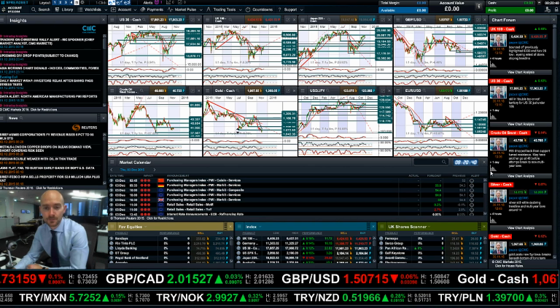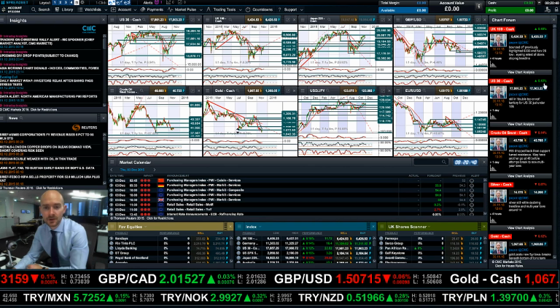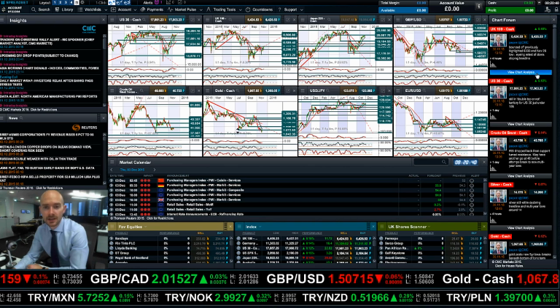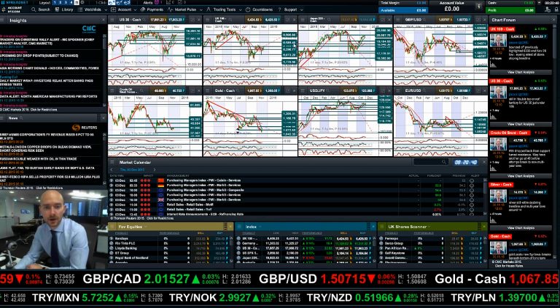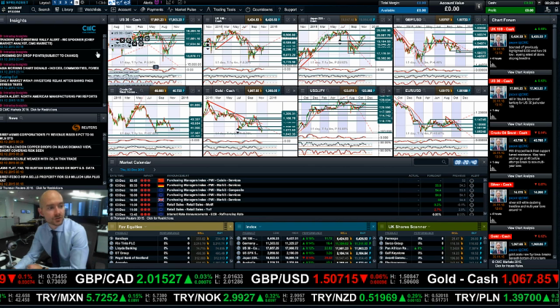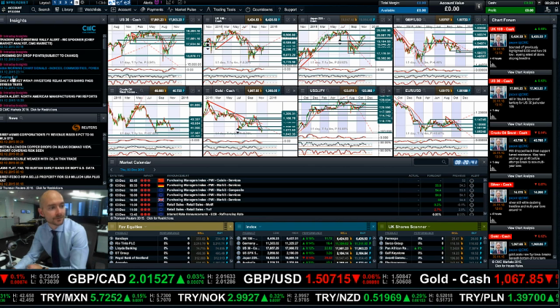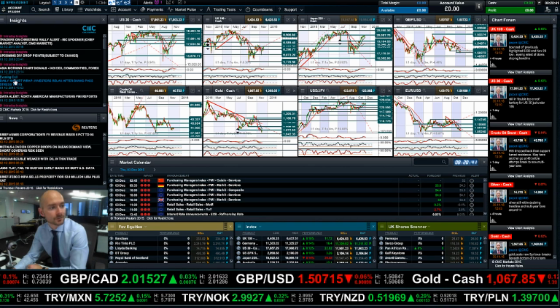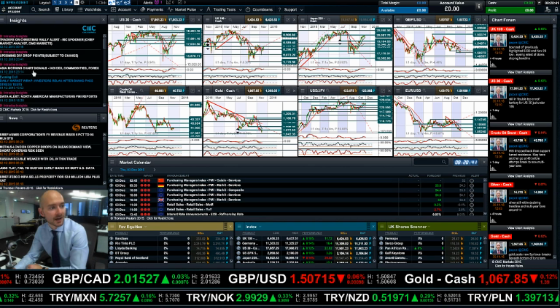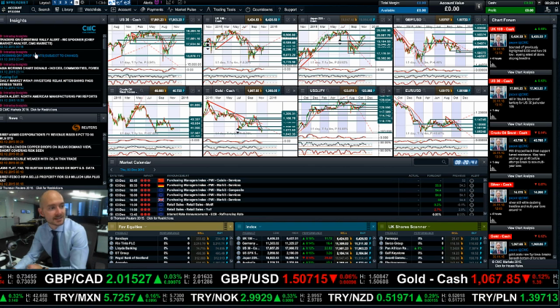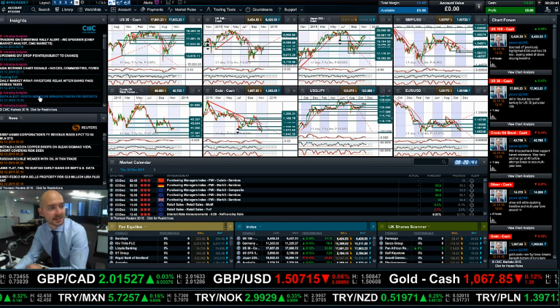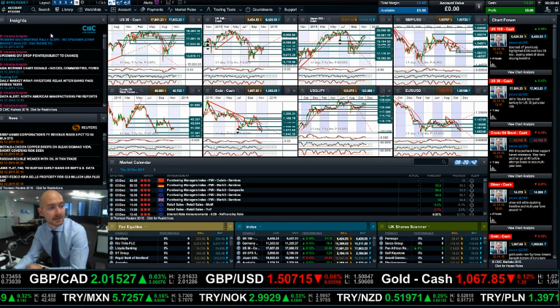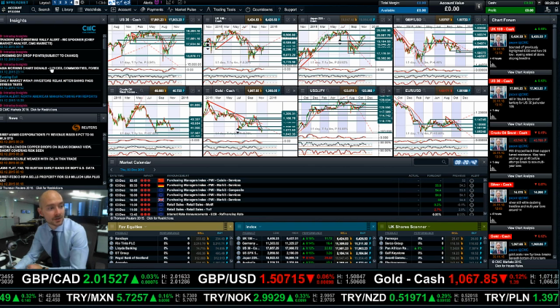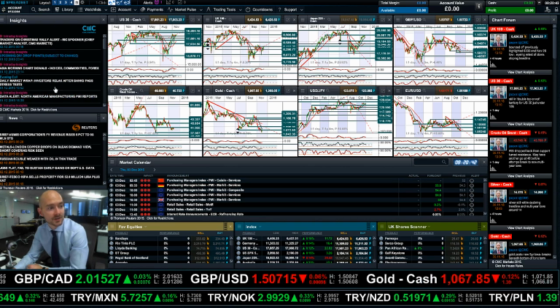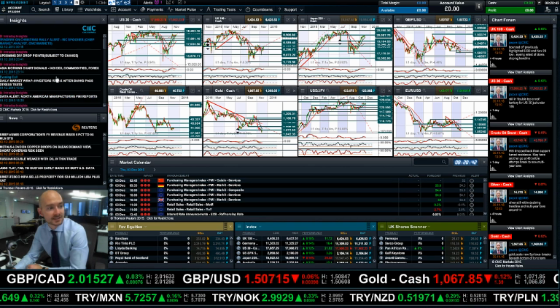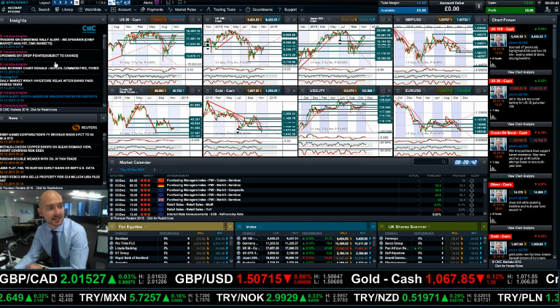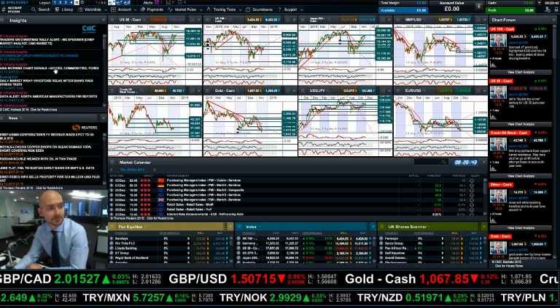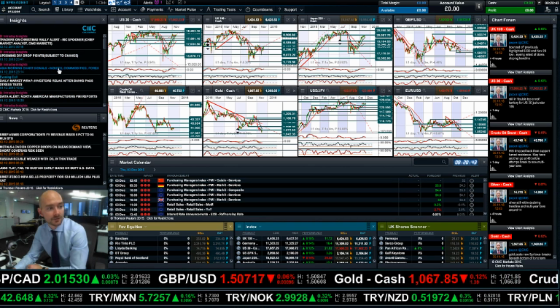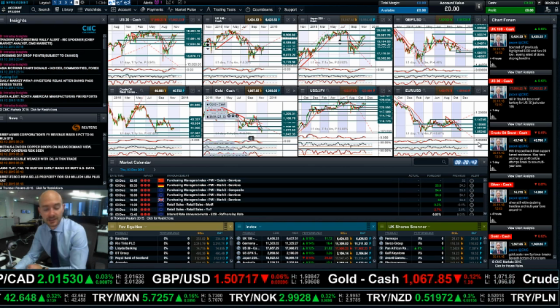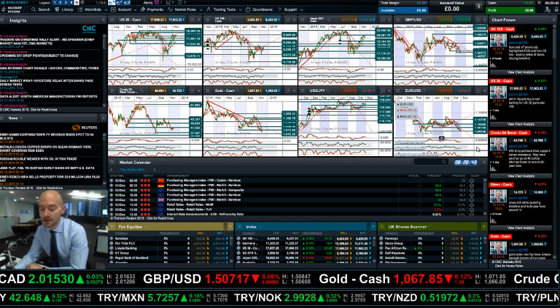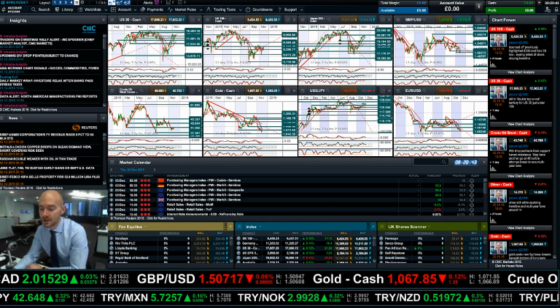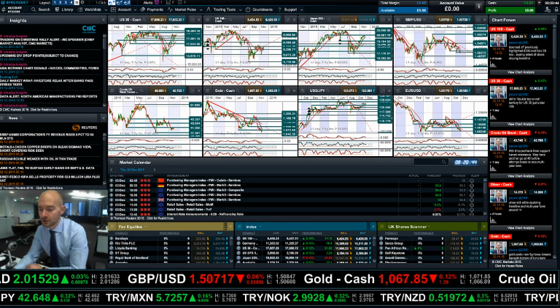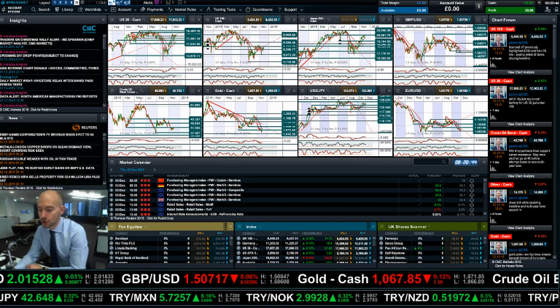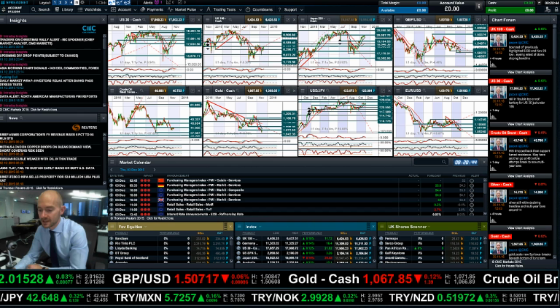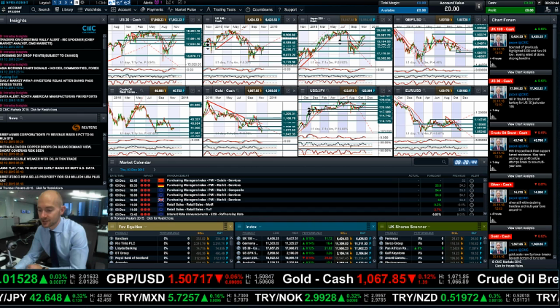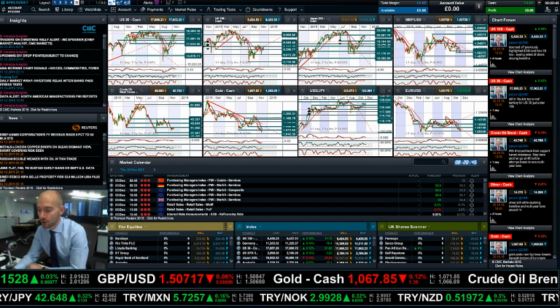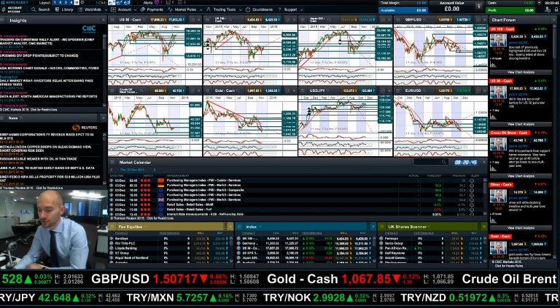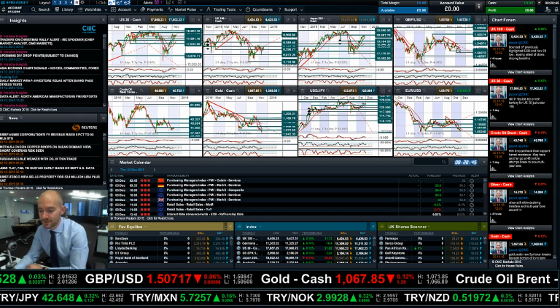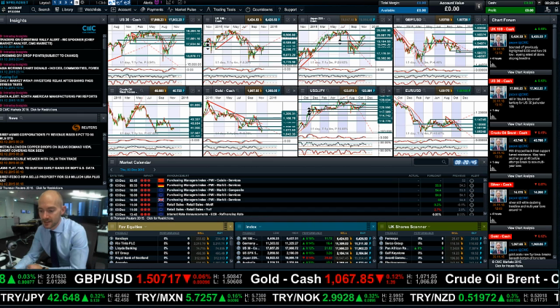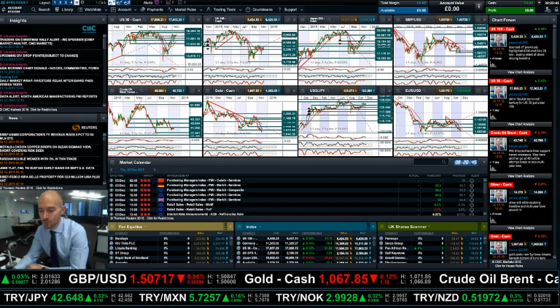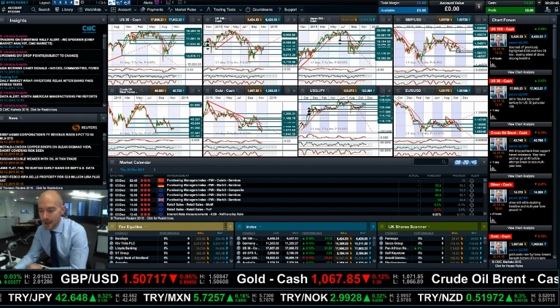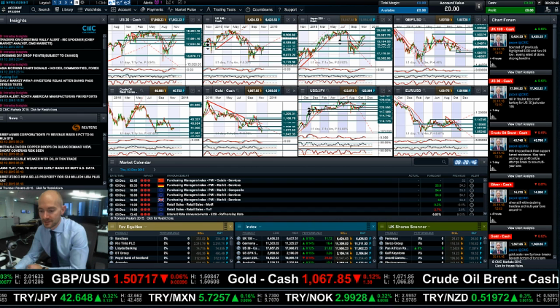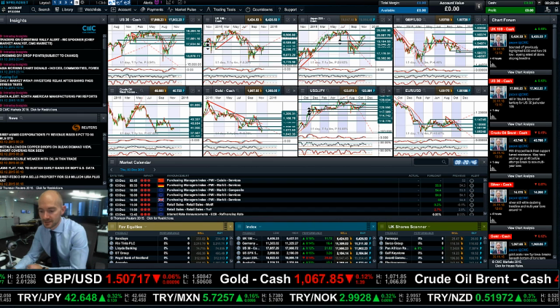So keep your eye on the chart form, guys. Make sure that Insights is part of your layout, and join me again tomorrow.